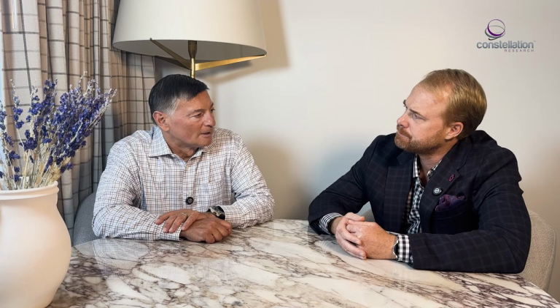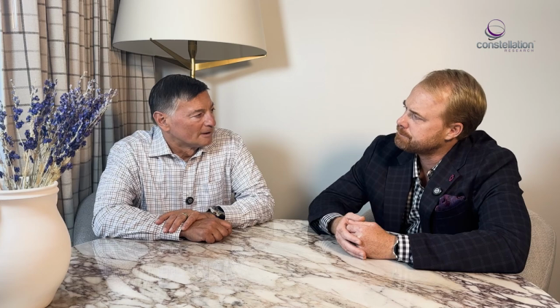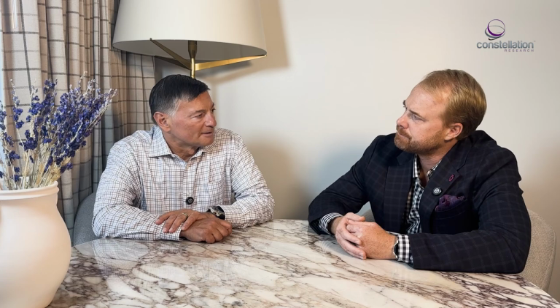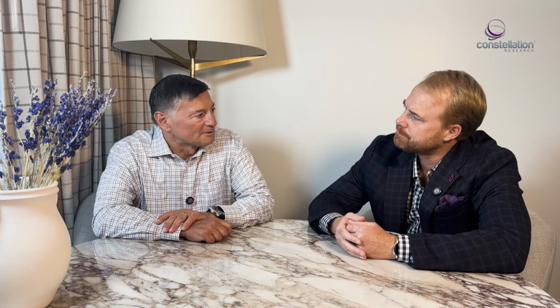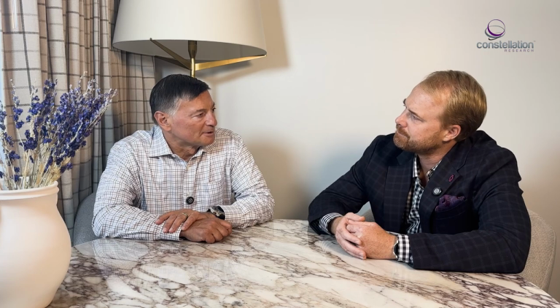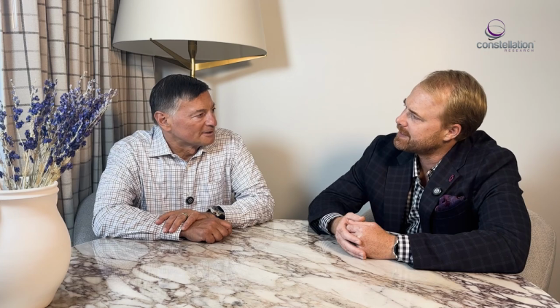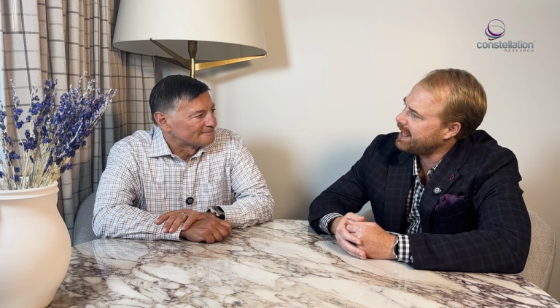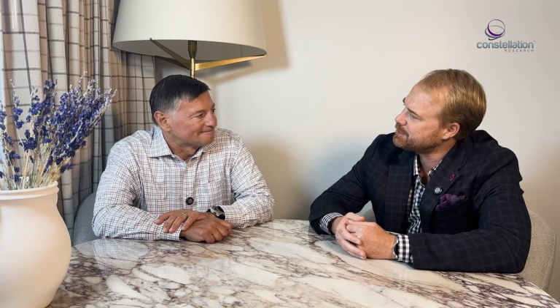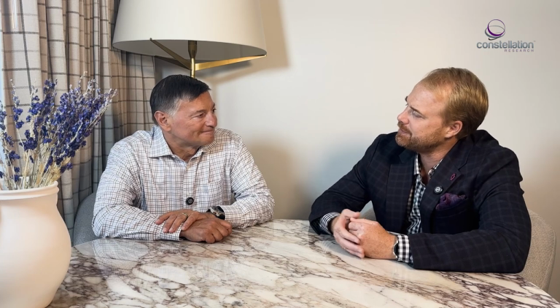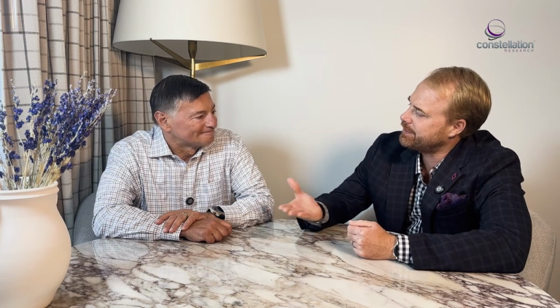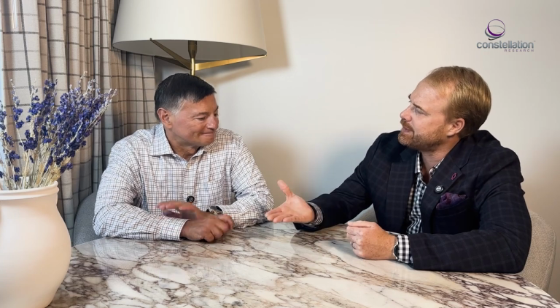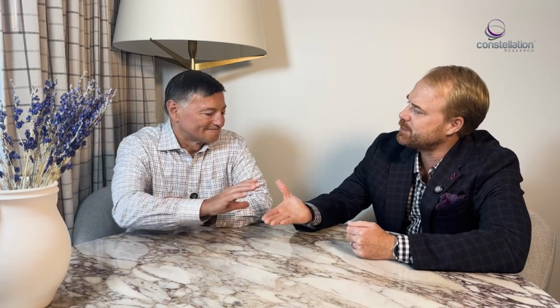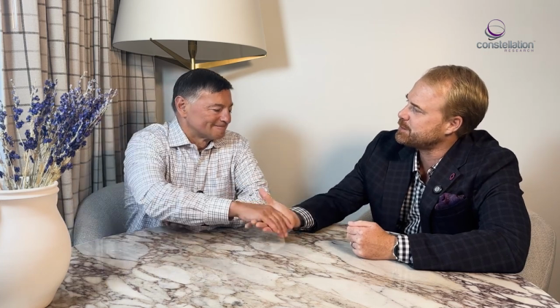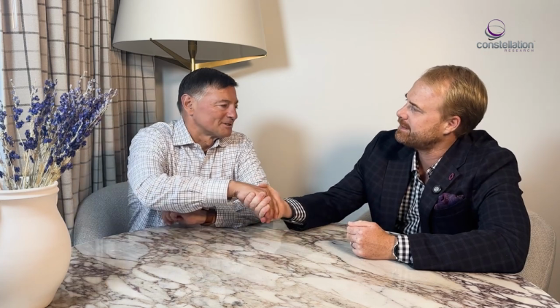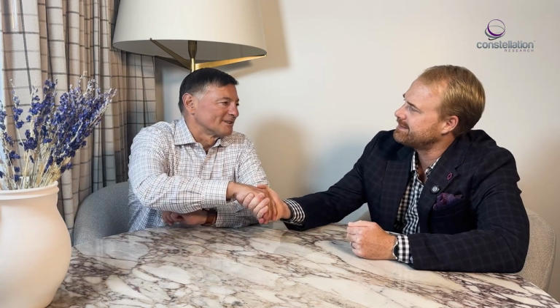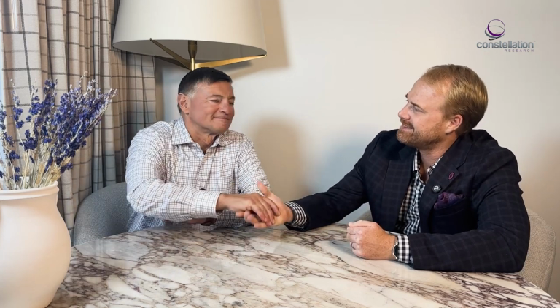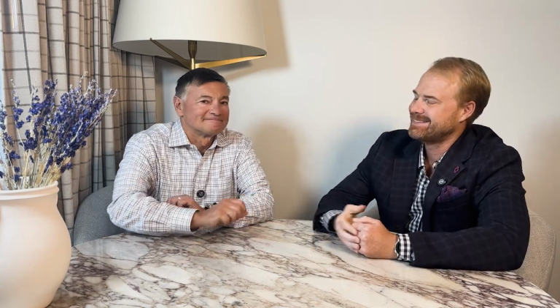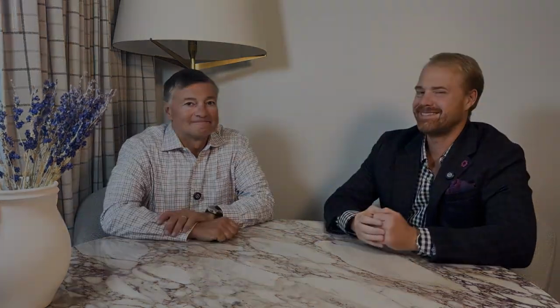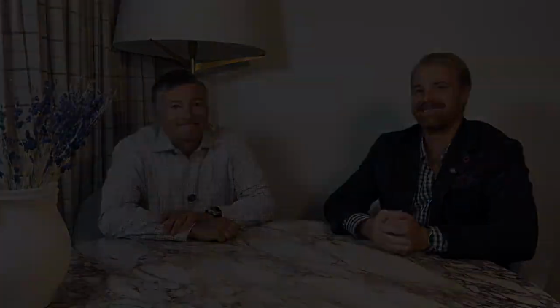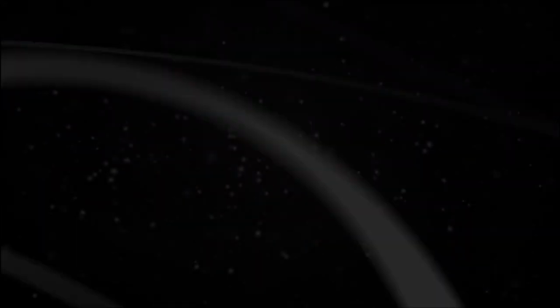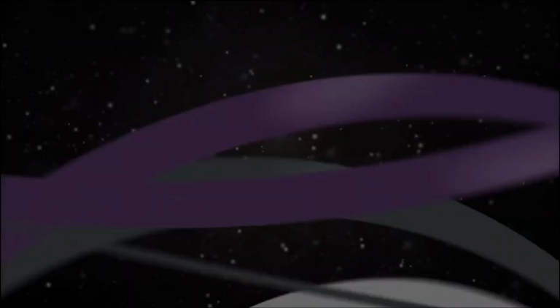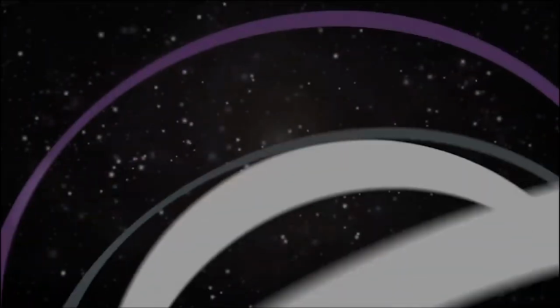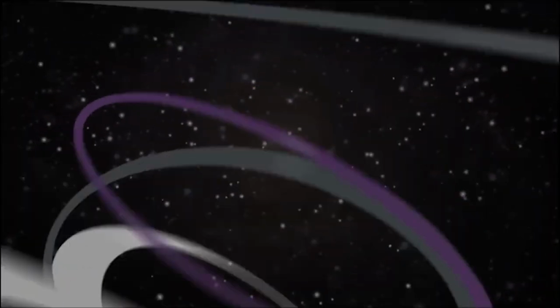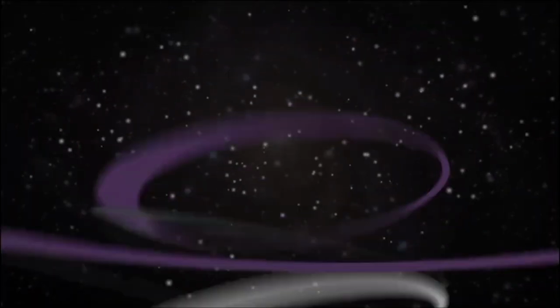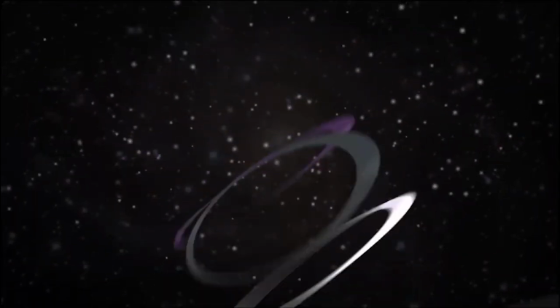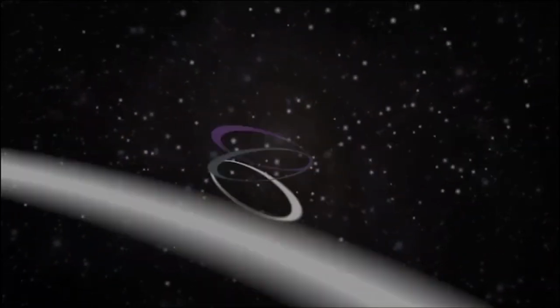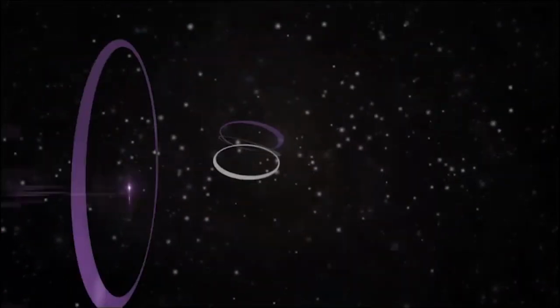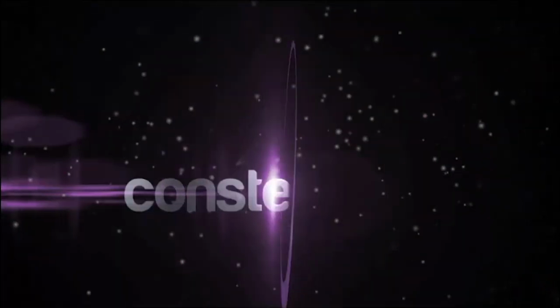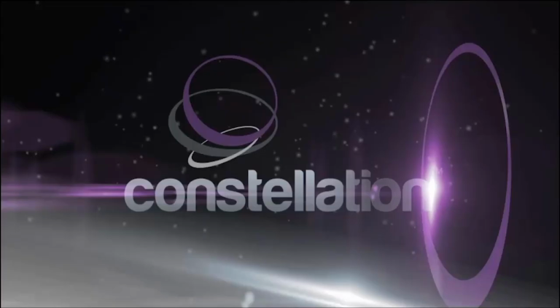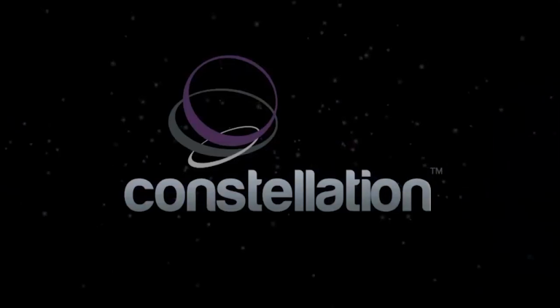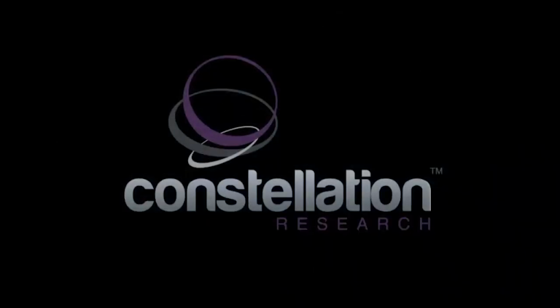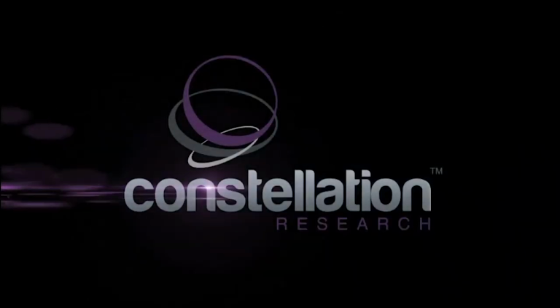Thanks for joining us. Absolutely, Larry. Thank you so much. Good stuff. Bye-bye.